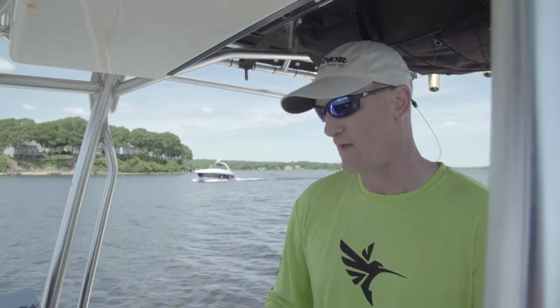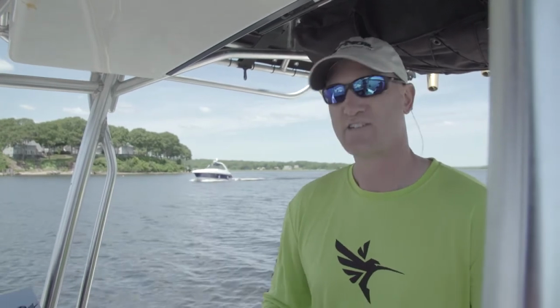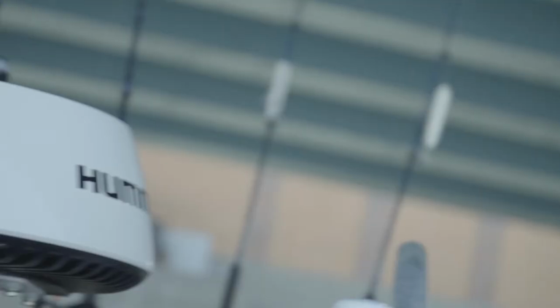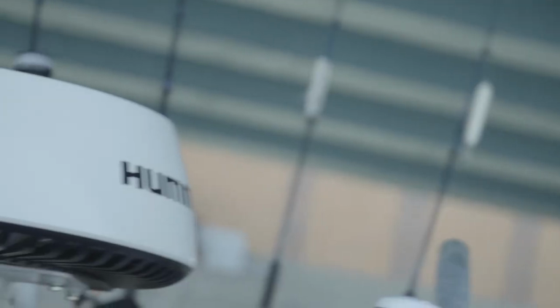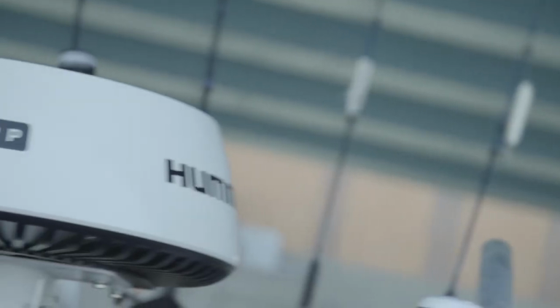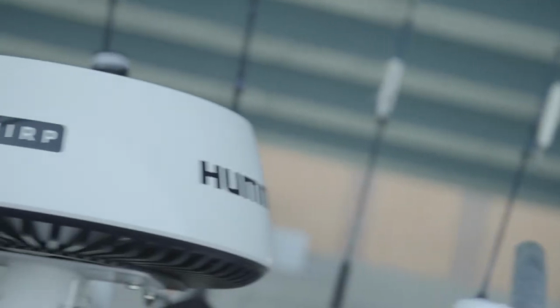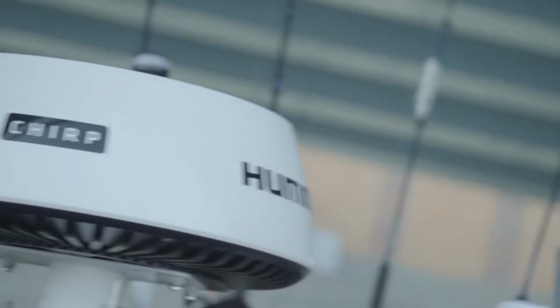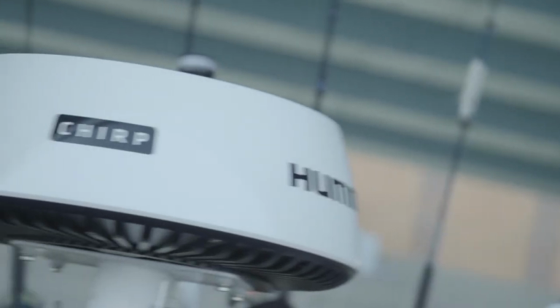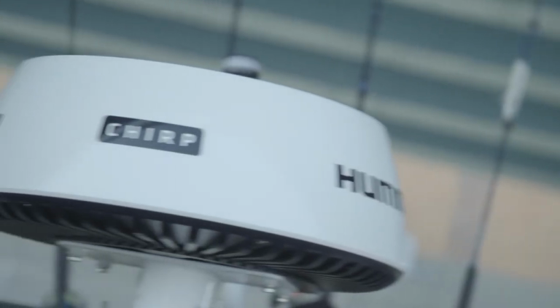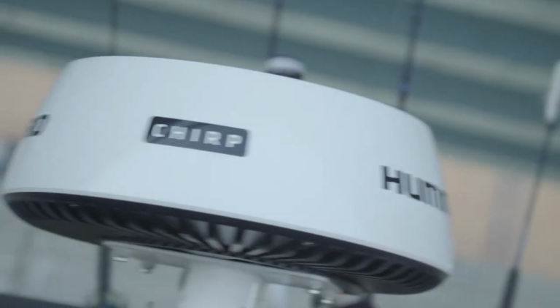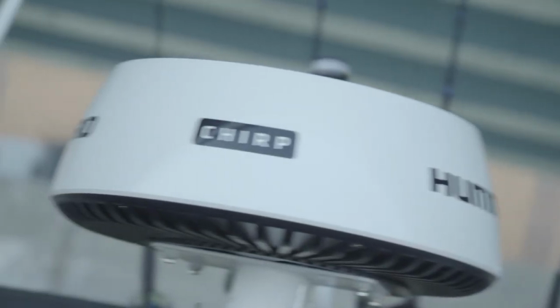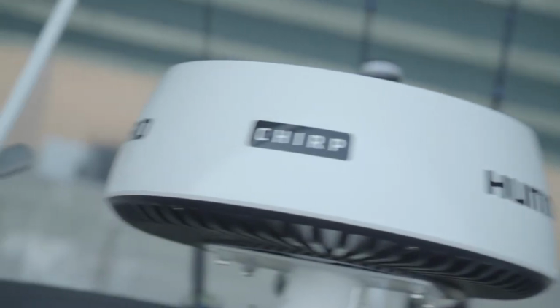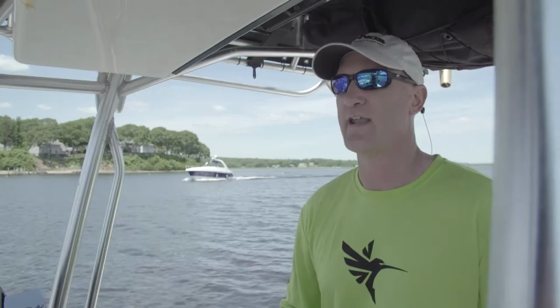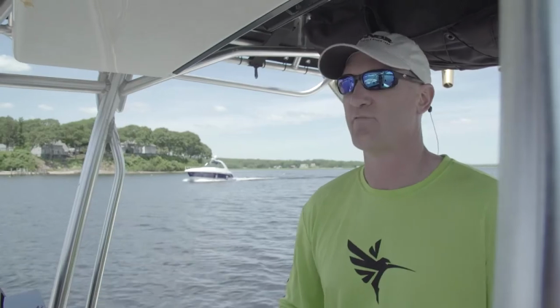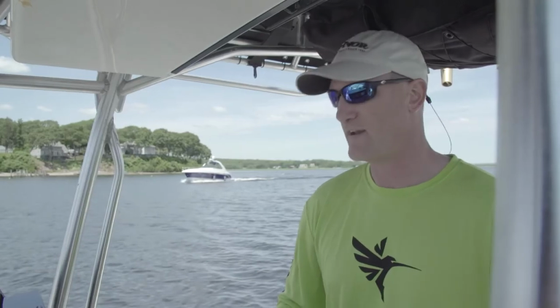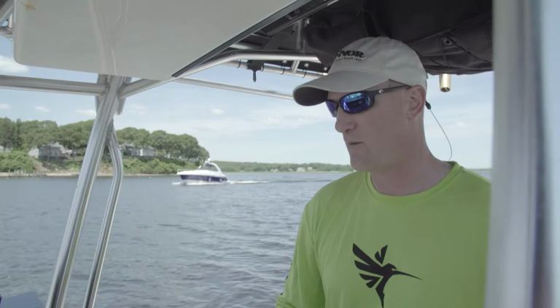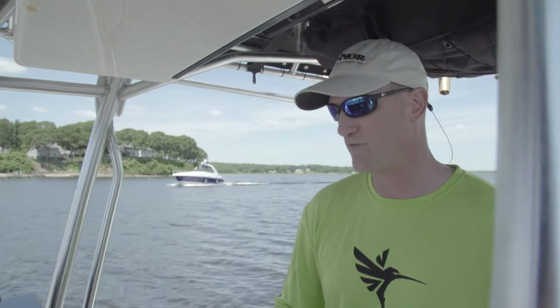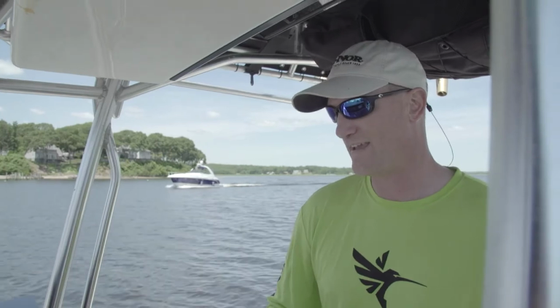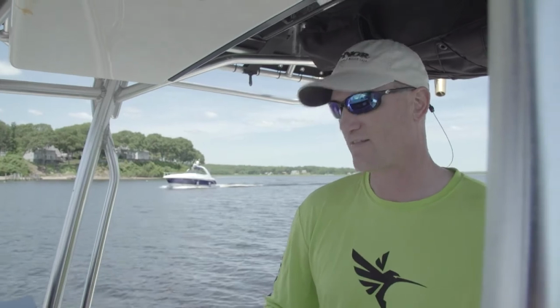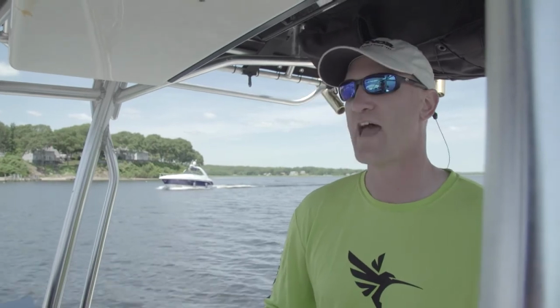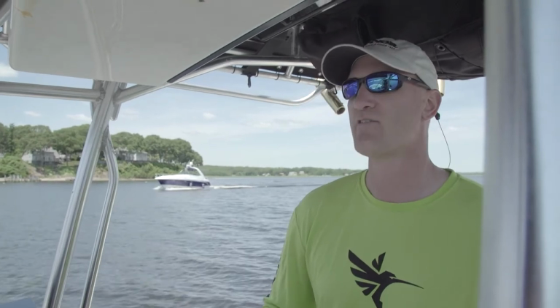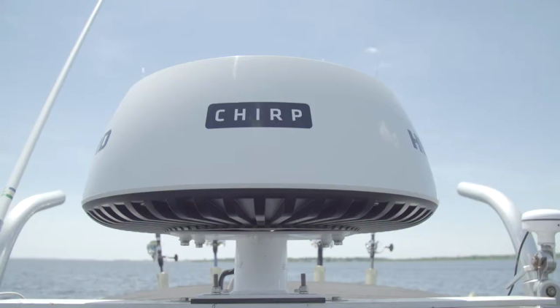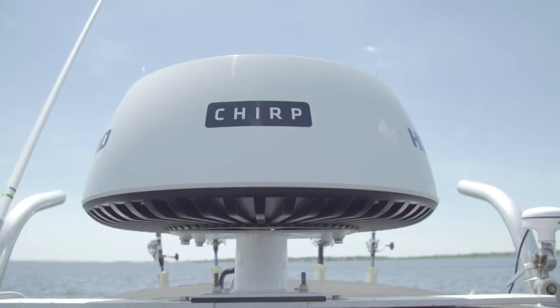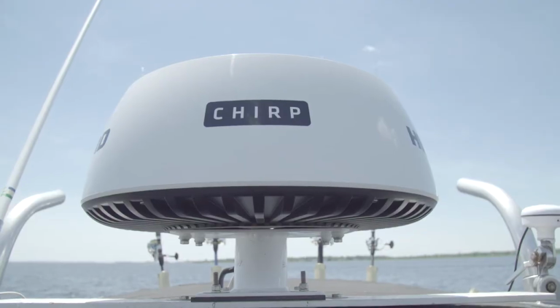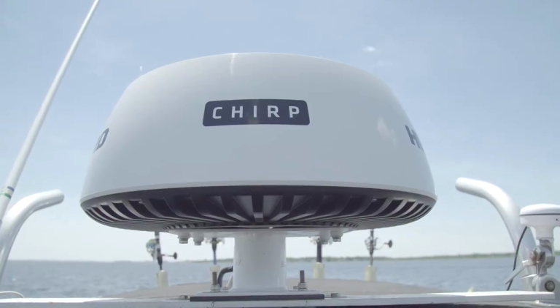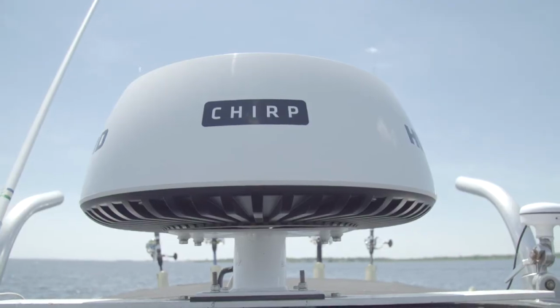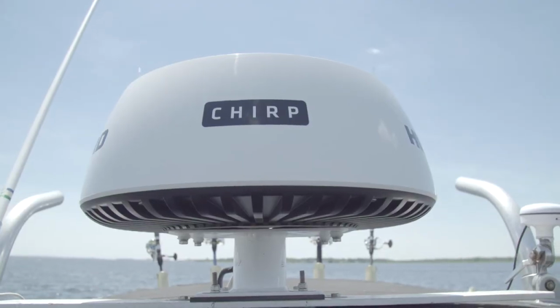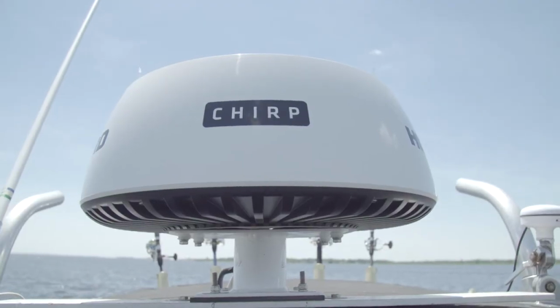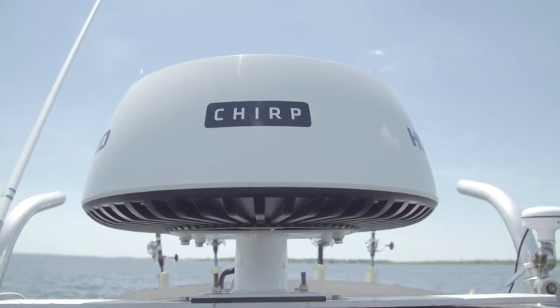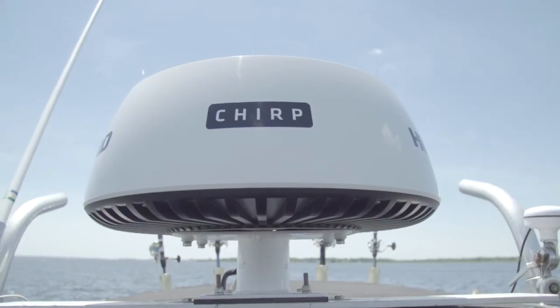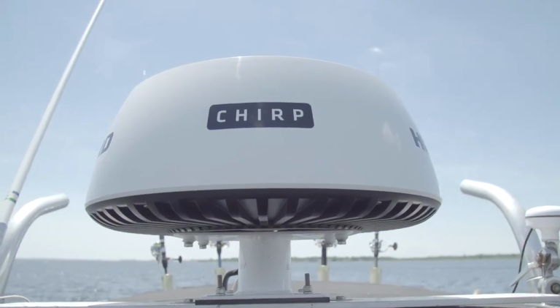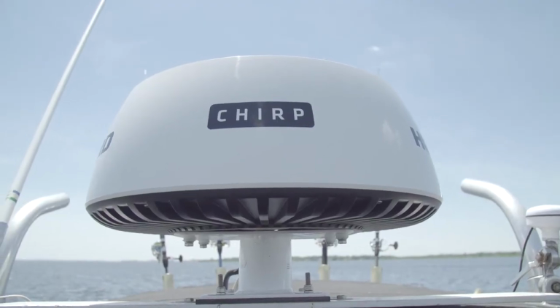I've got a chance to play with a lot of radars in my time. And as of right now, I'm using the Helix 10s and the brand new Chirp Radar by Humminbird.